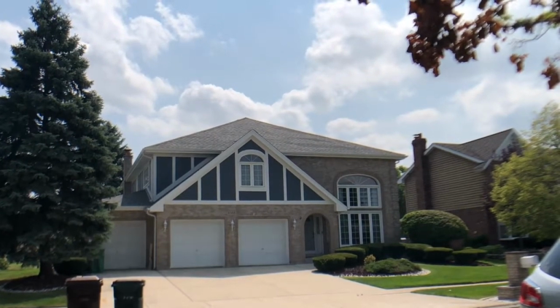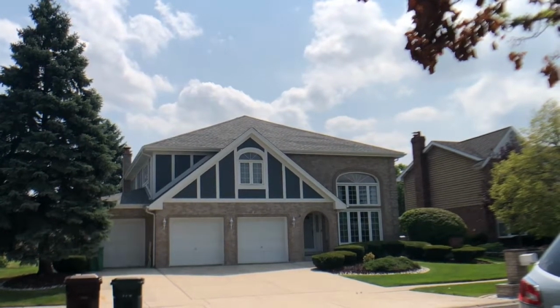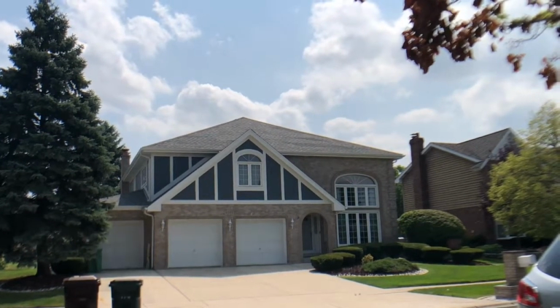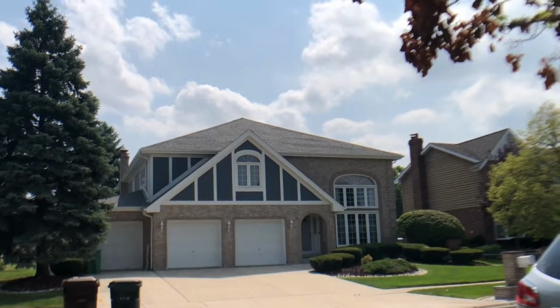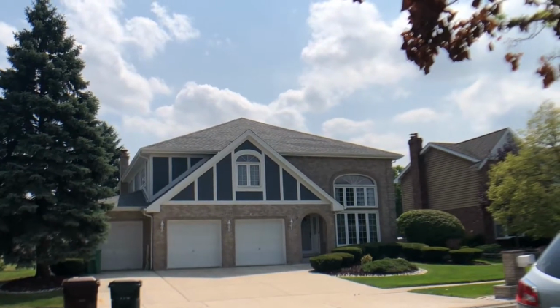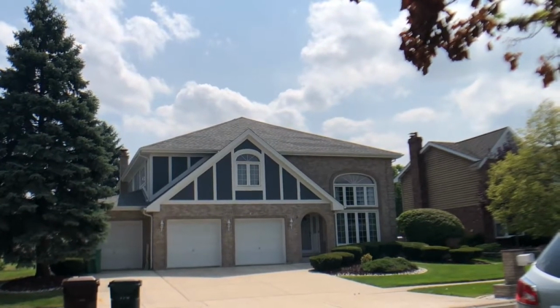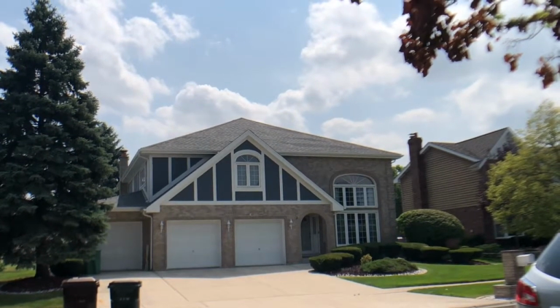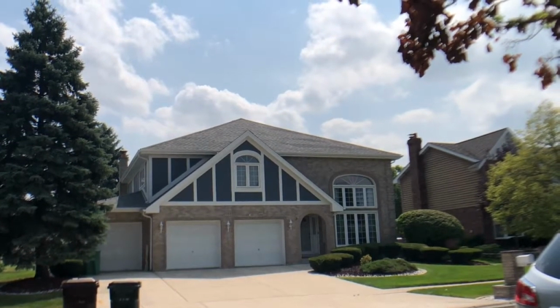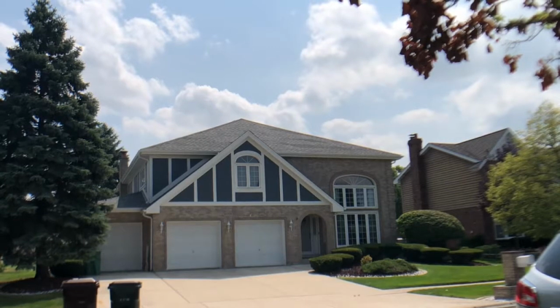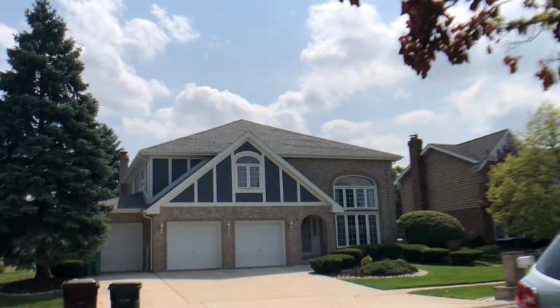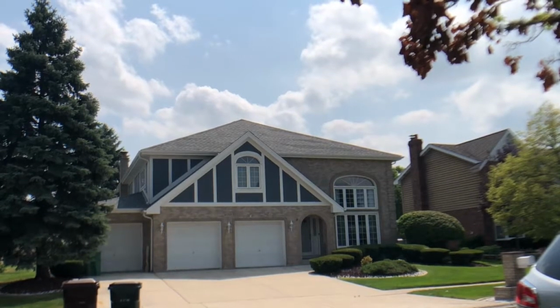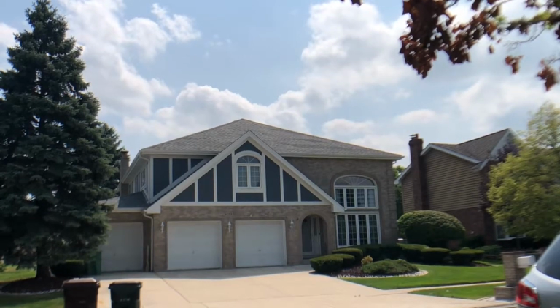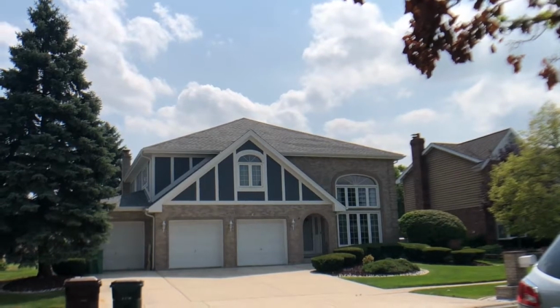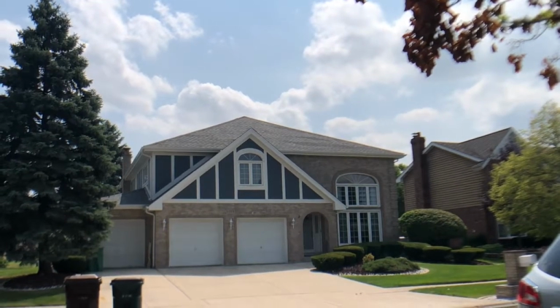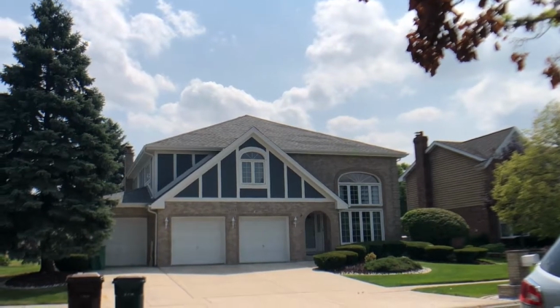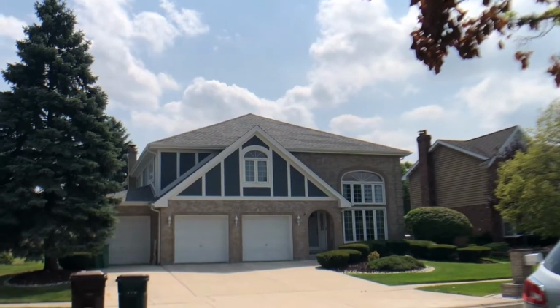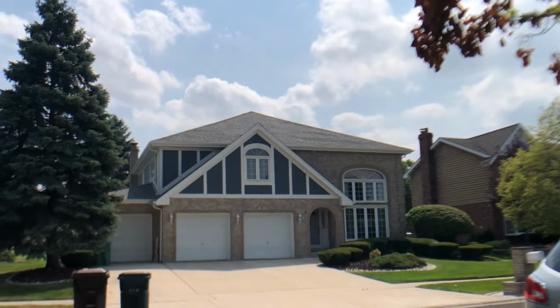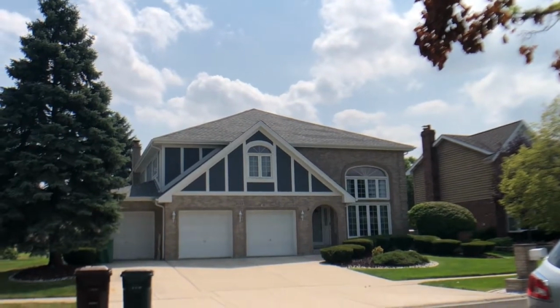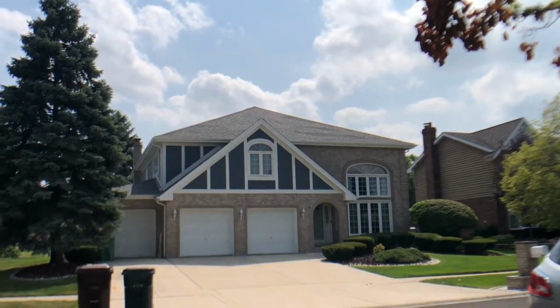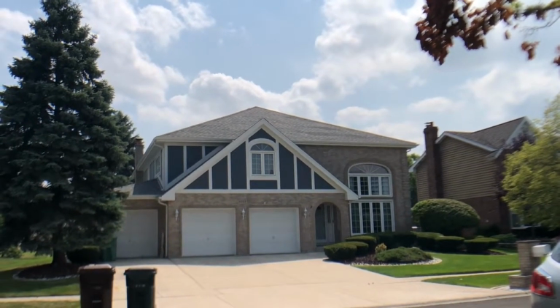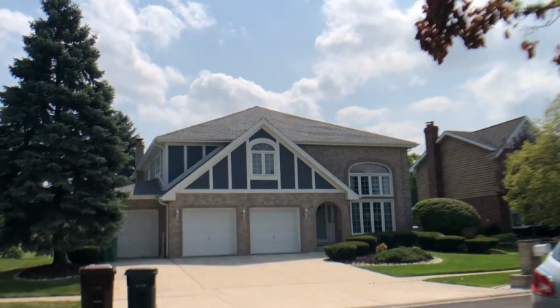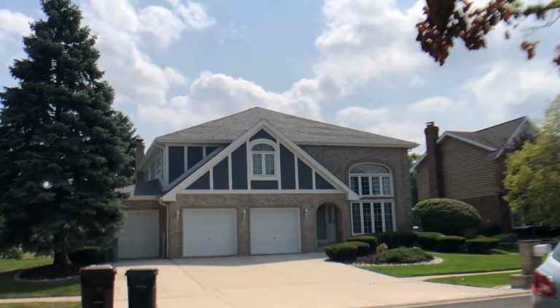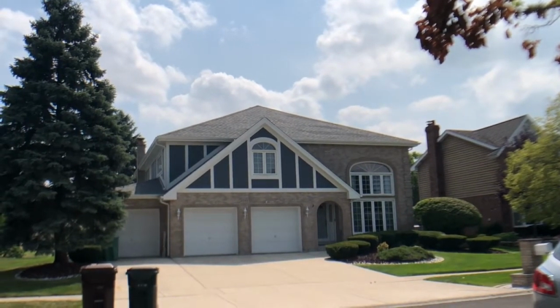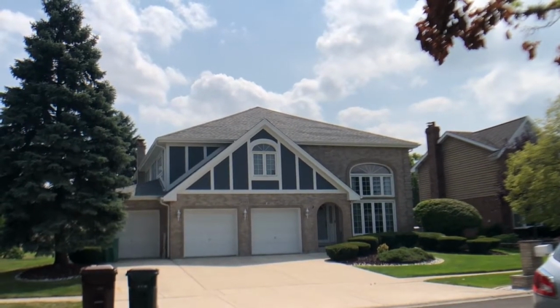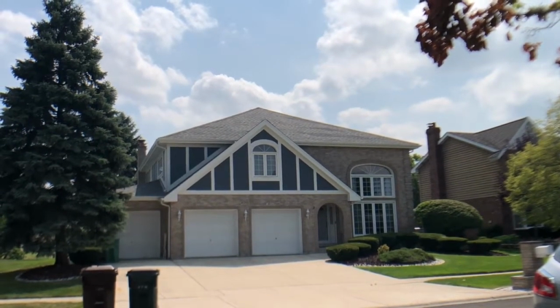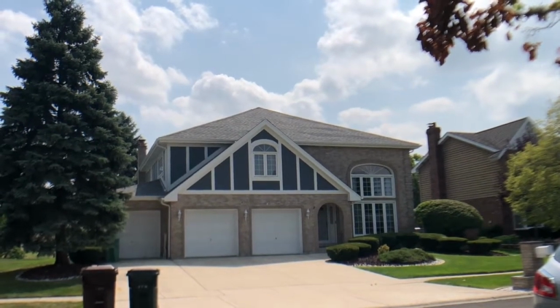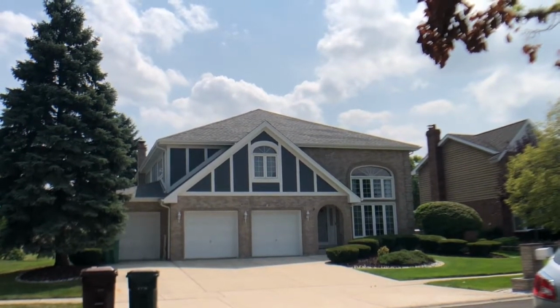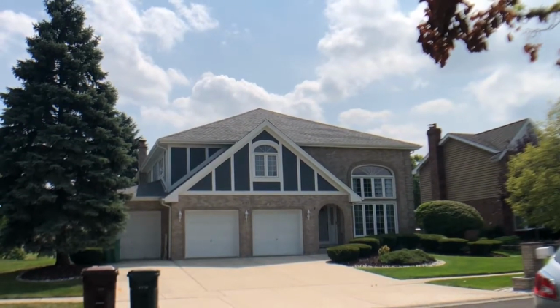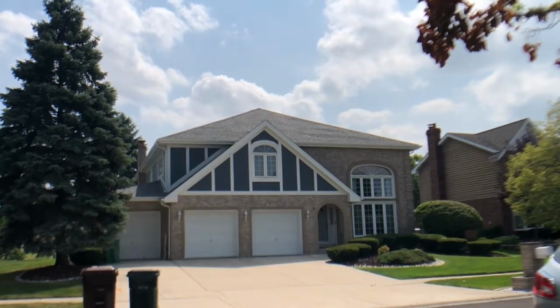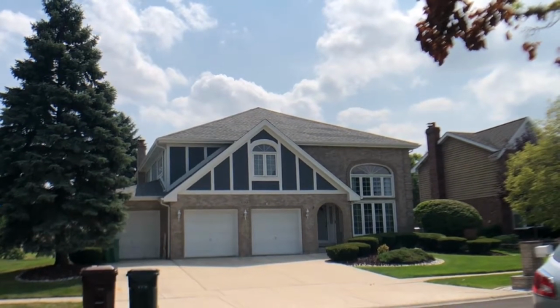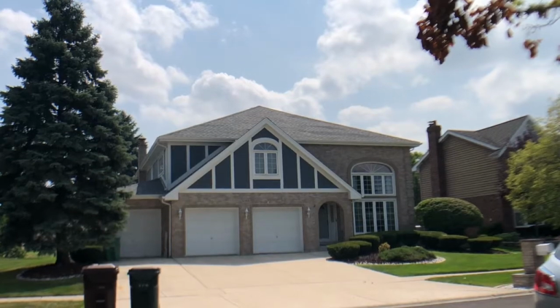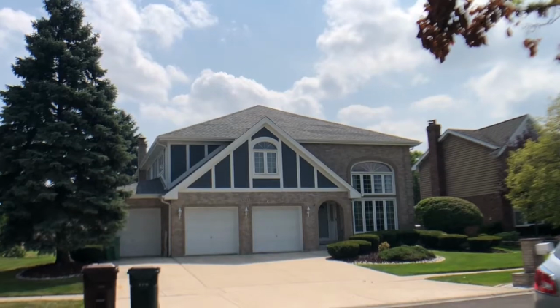We also did the soffit, fascia, and gutters on this. Just an awesome looking Tudor style house here in Tinley Park.